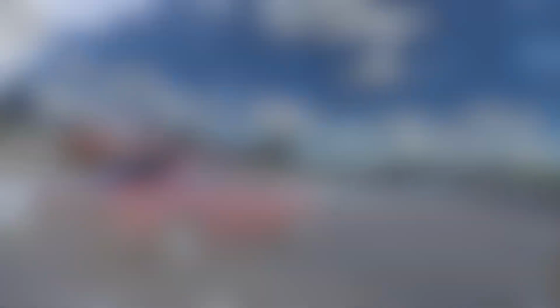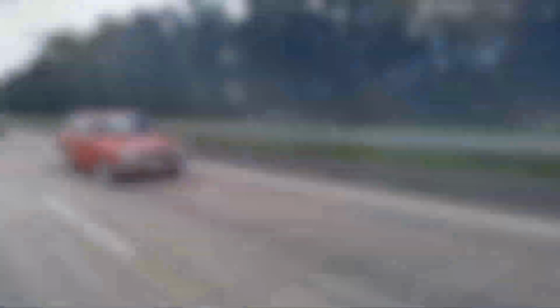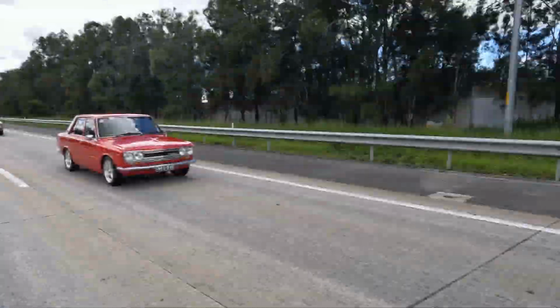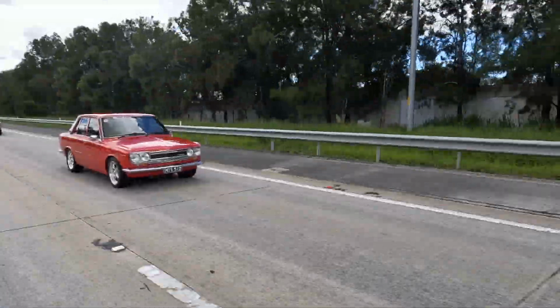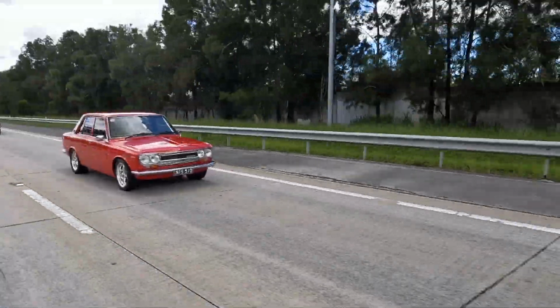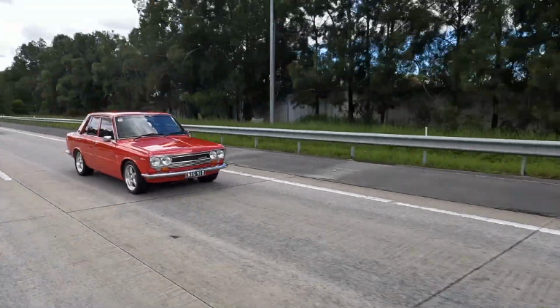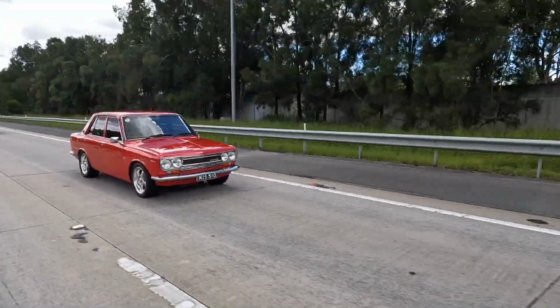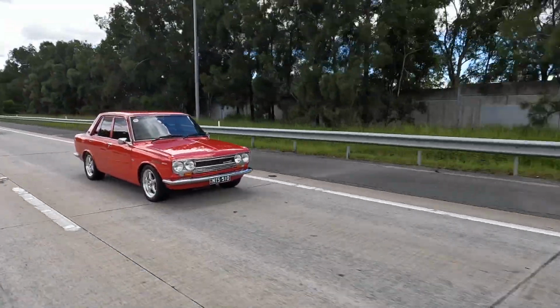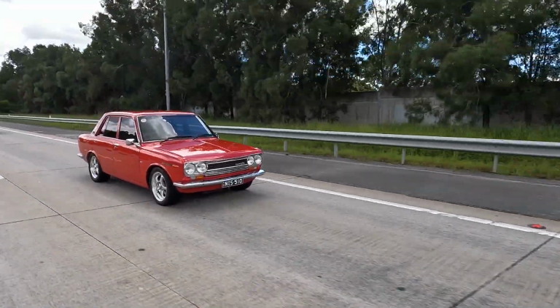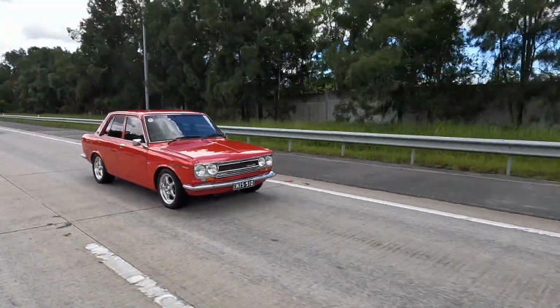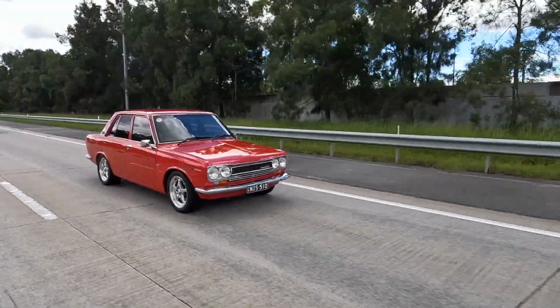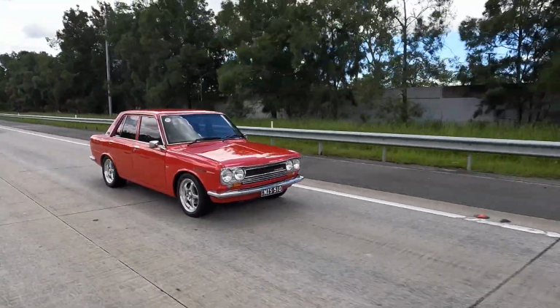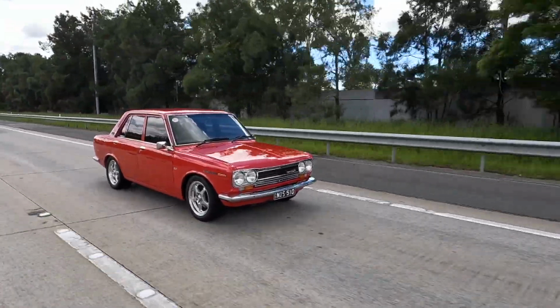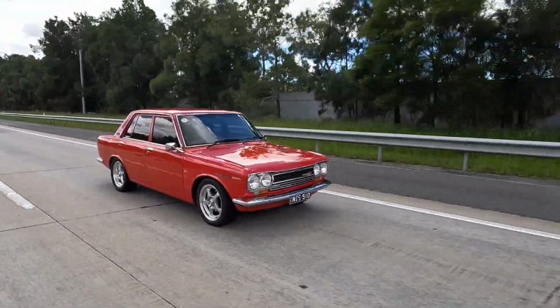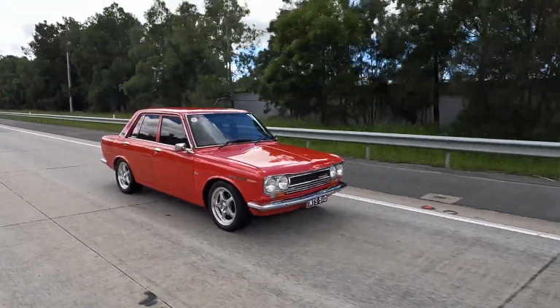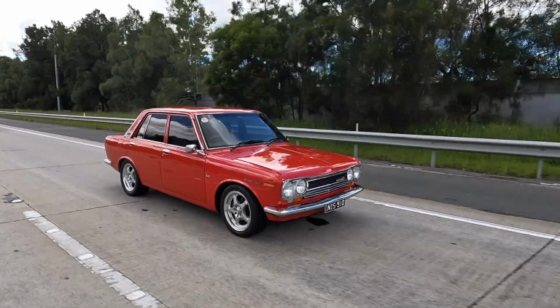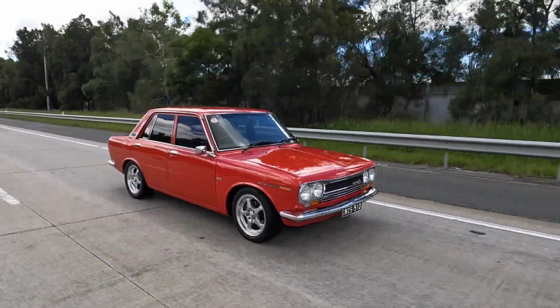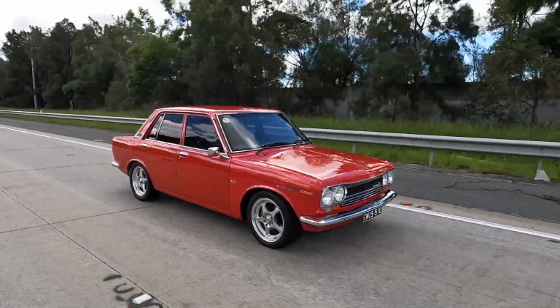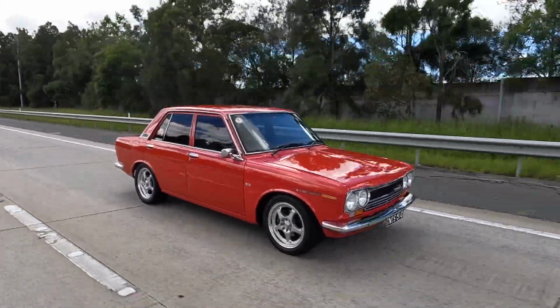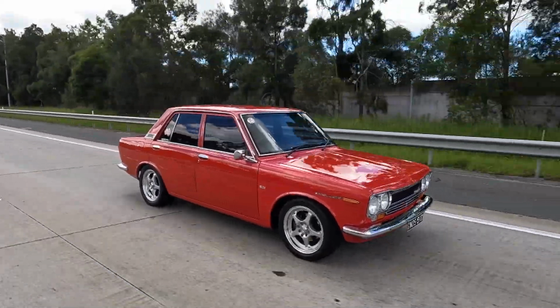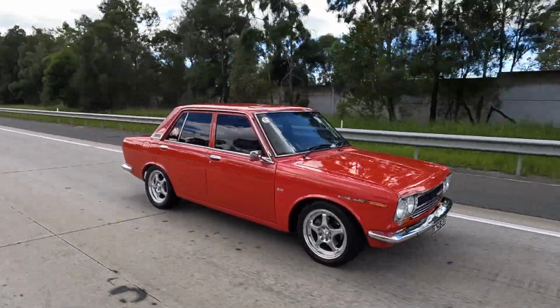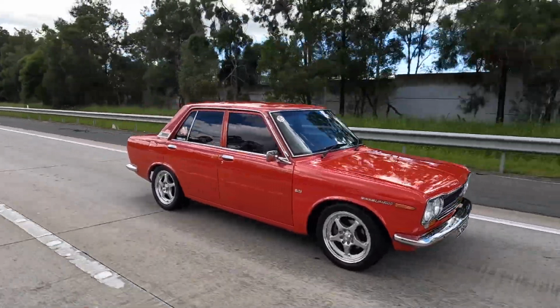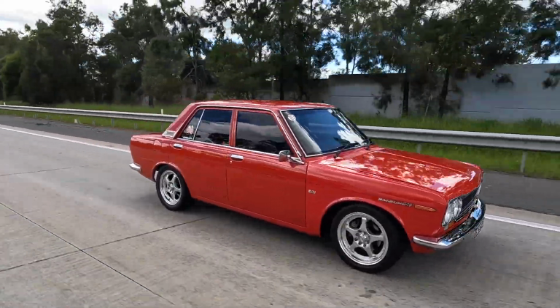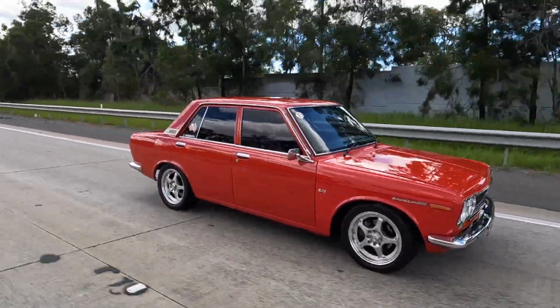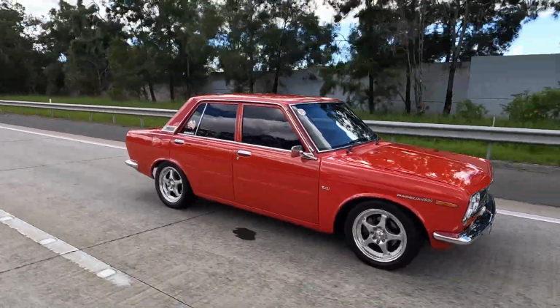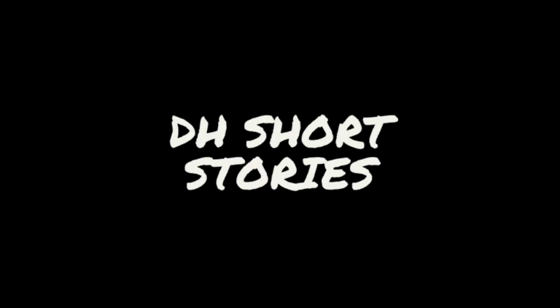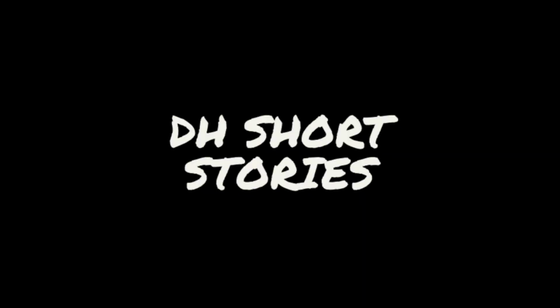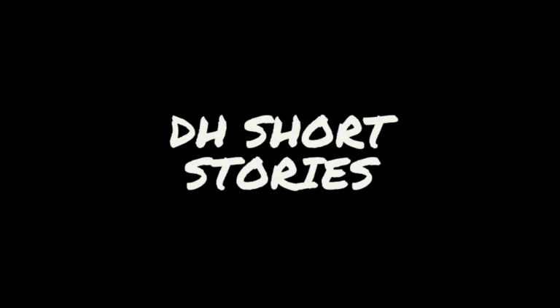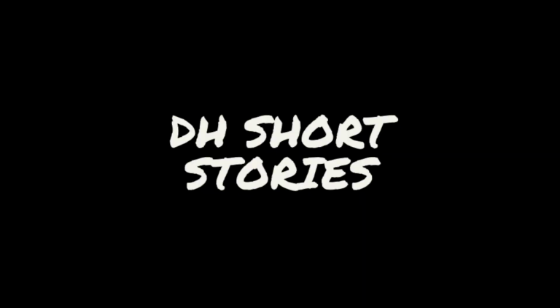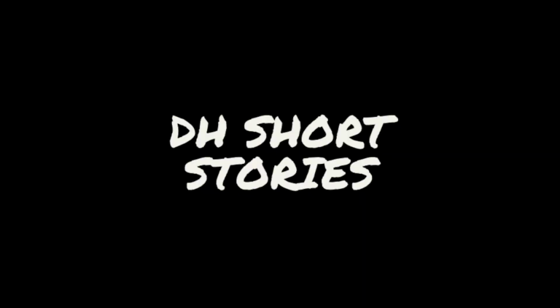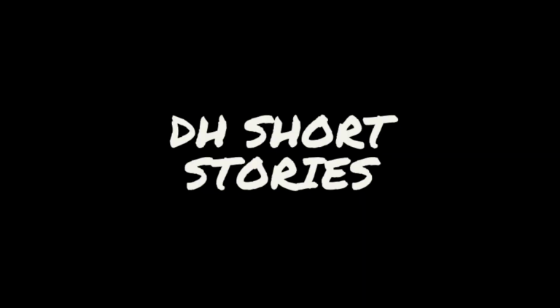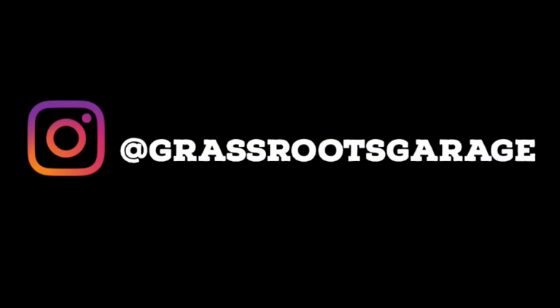On this episode of Grassroots Garage, we've got Steve's red 1971 SR20-powered Datsun 1600.